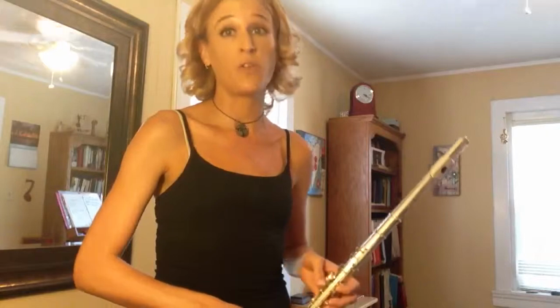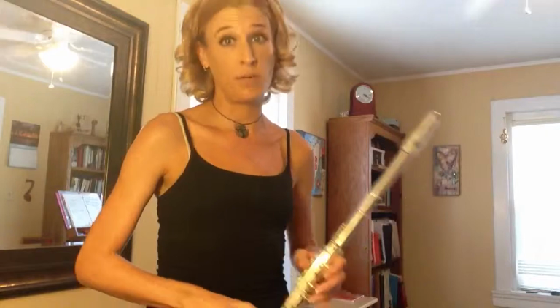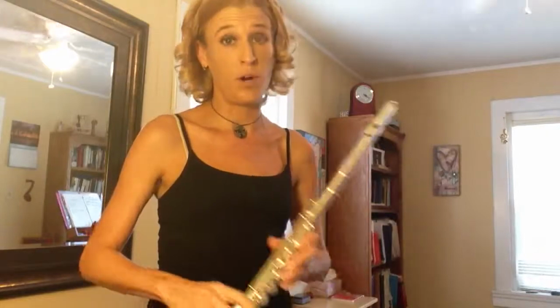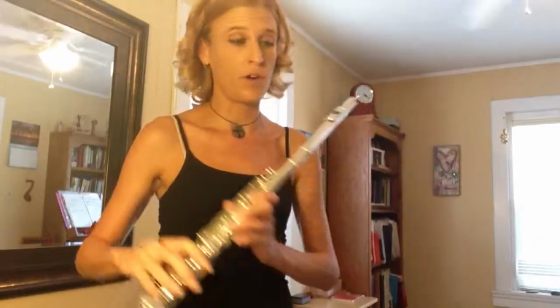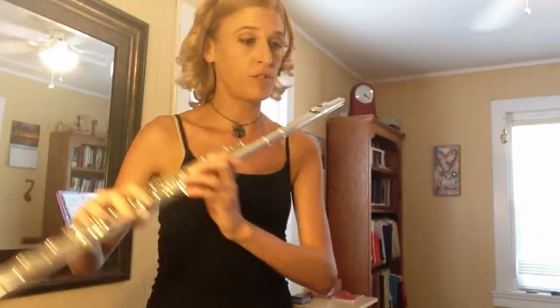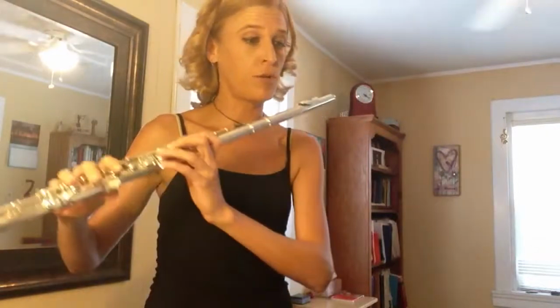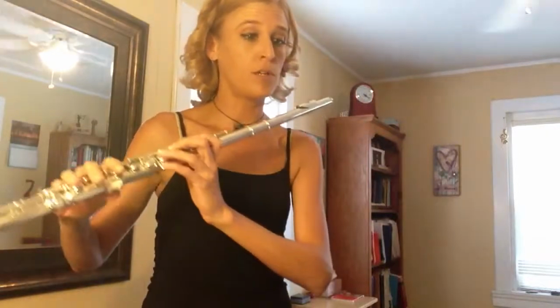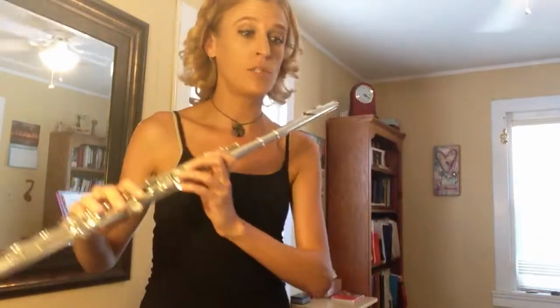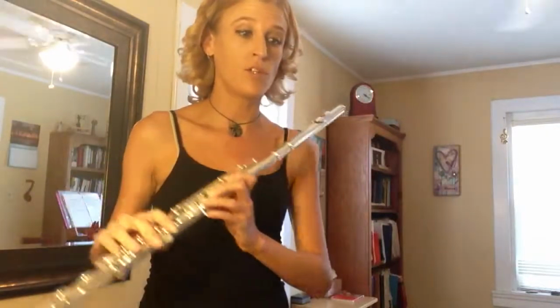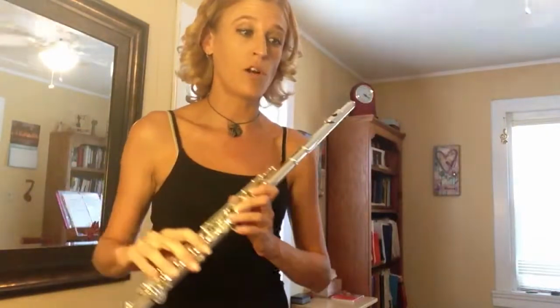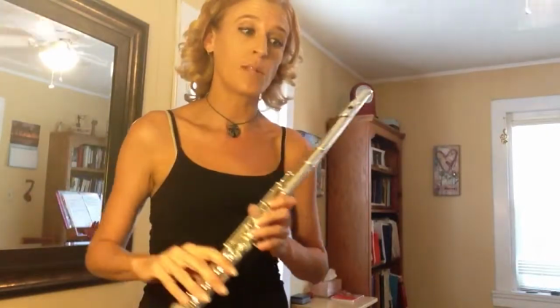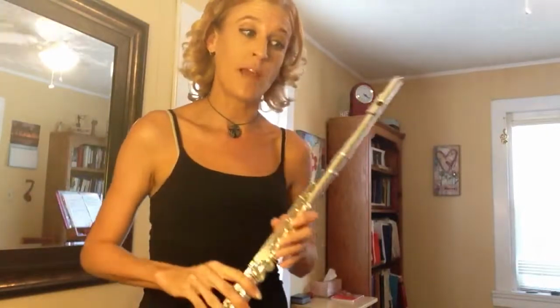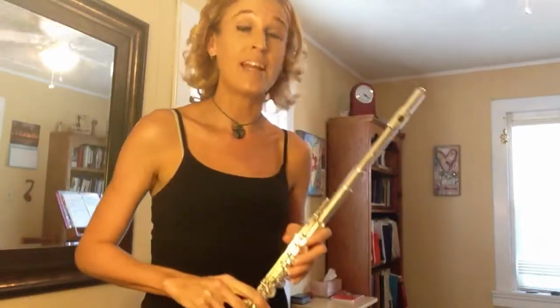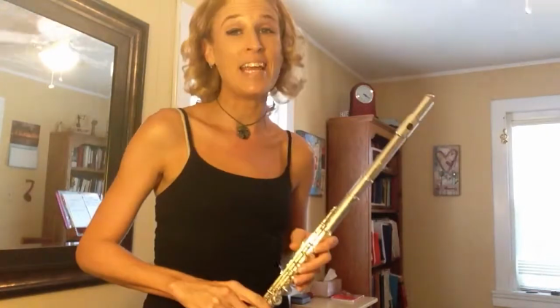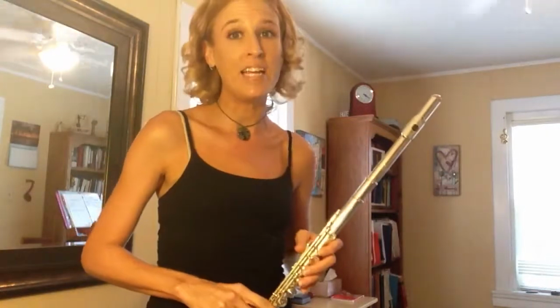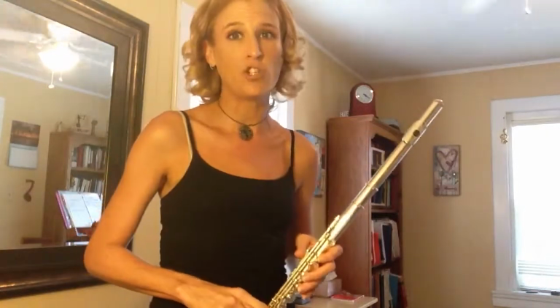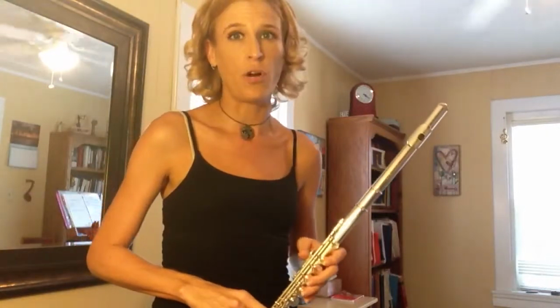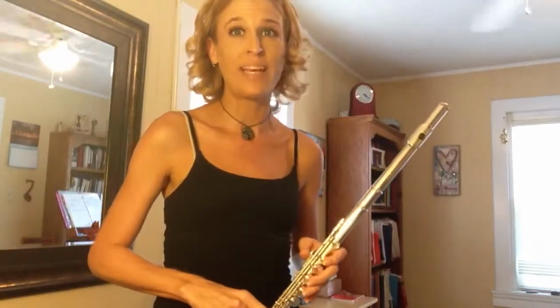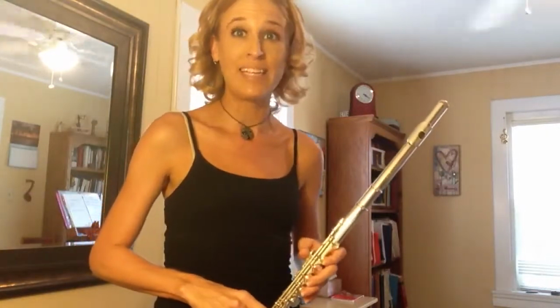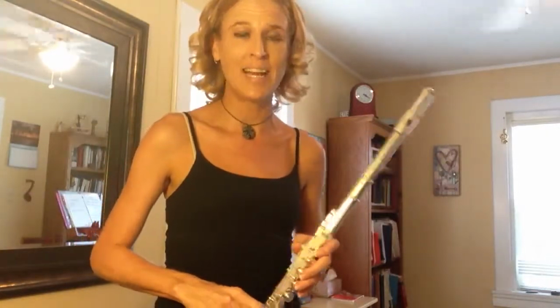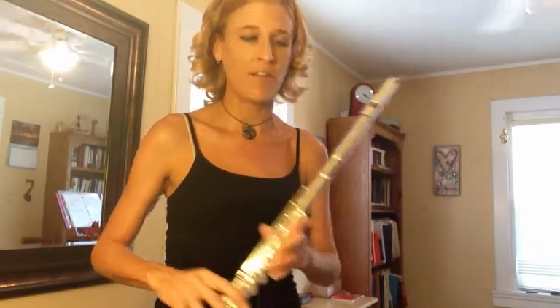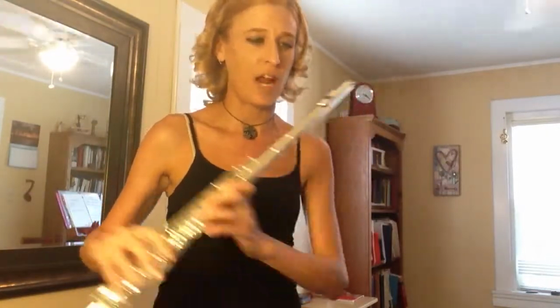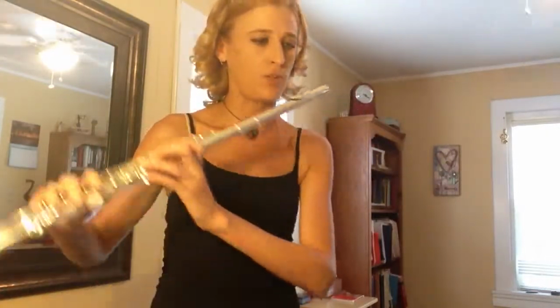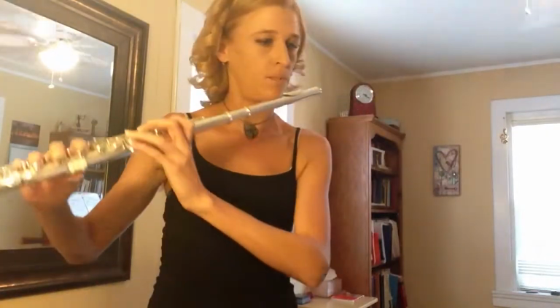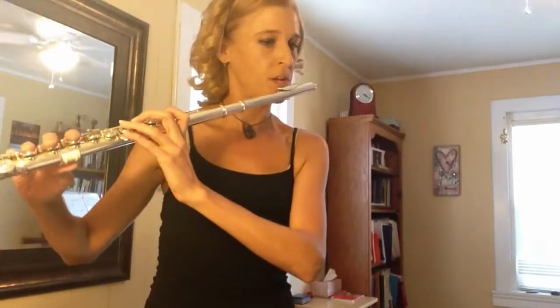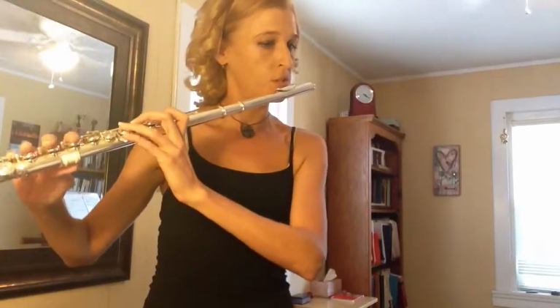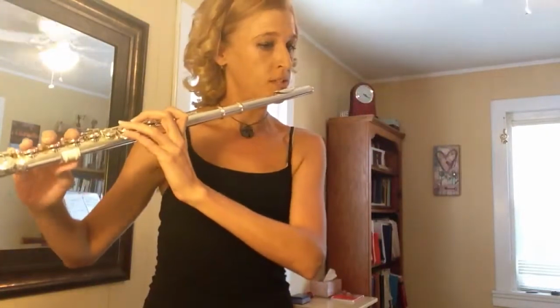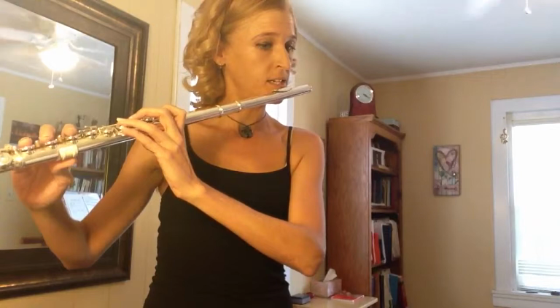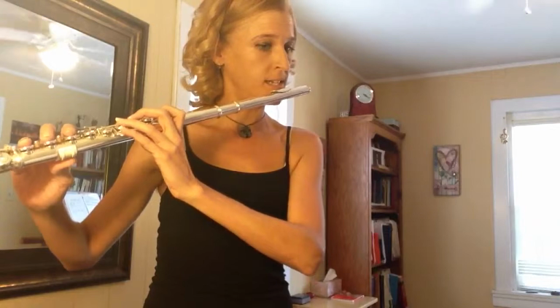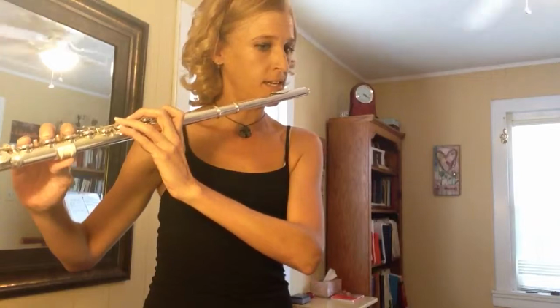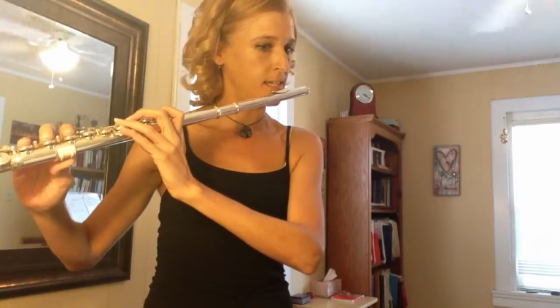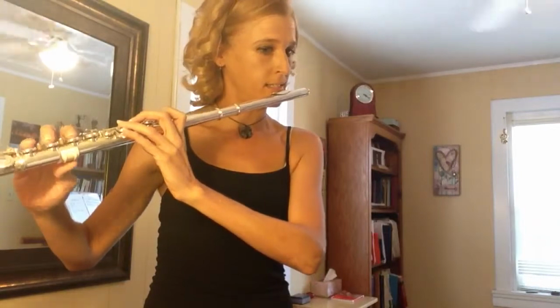Don't forget to mark your F sharps and your C sharps, and that E sharp is an F natural. So it's going to sound like this.